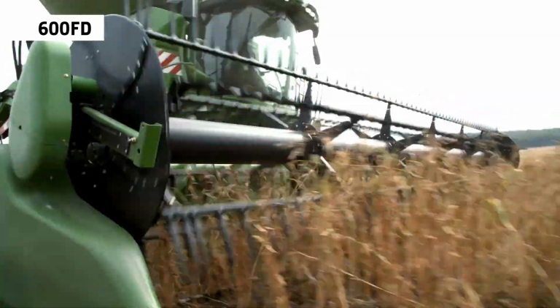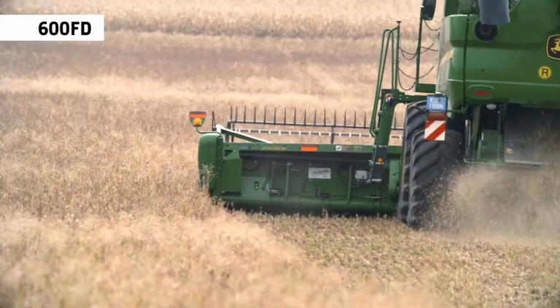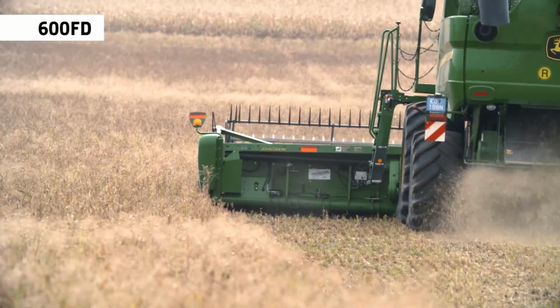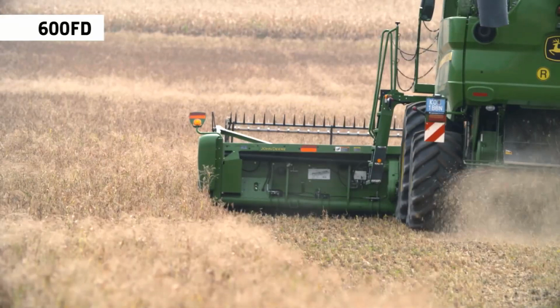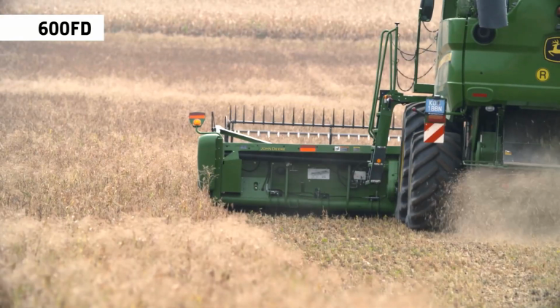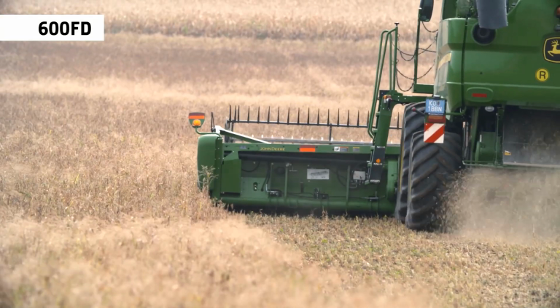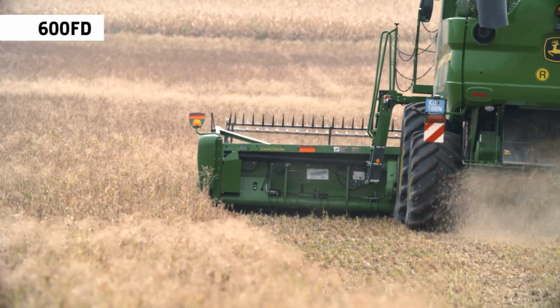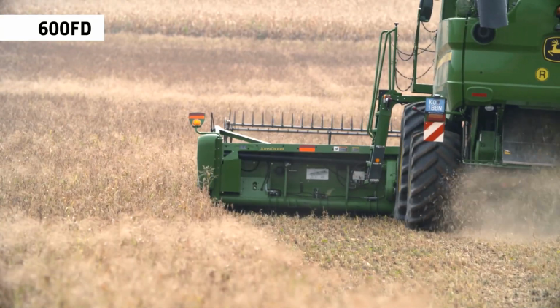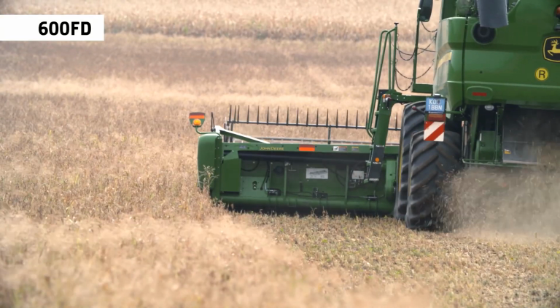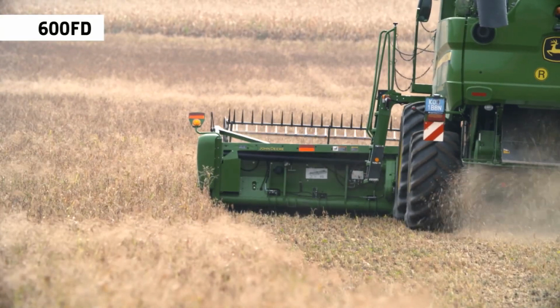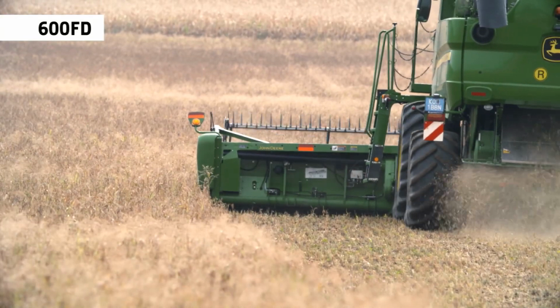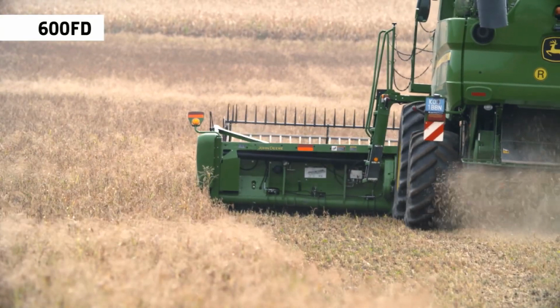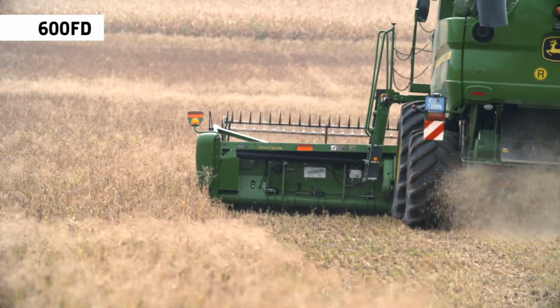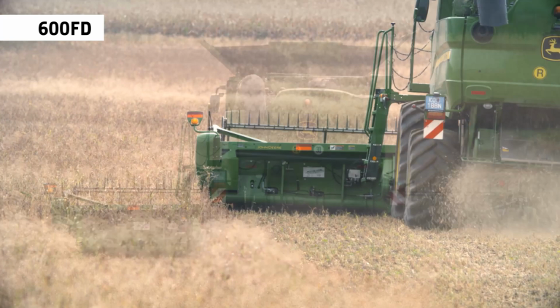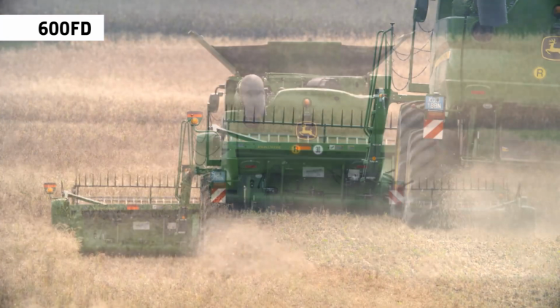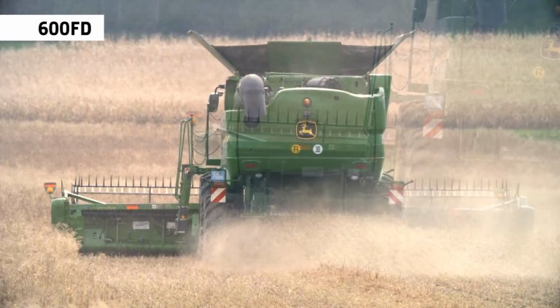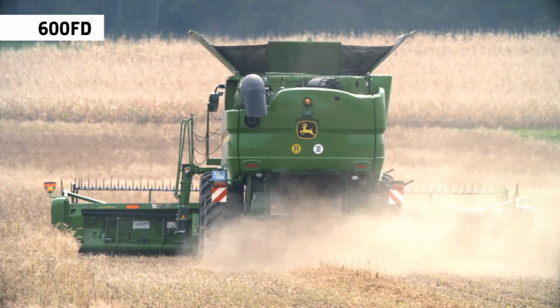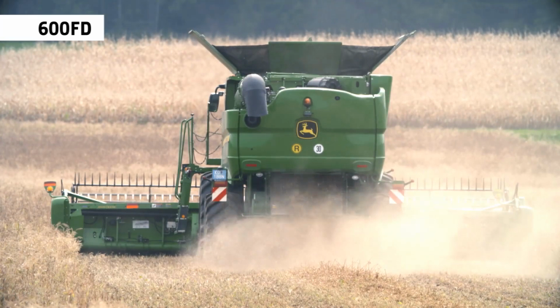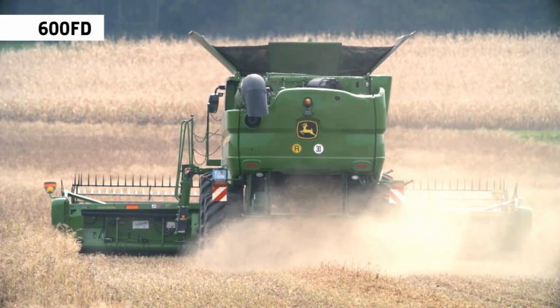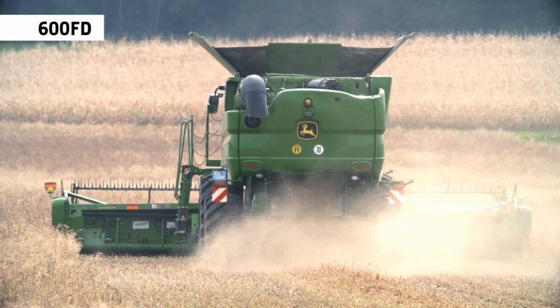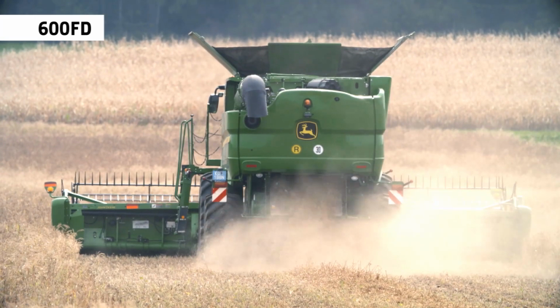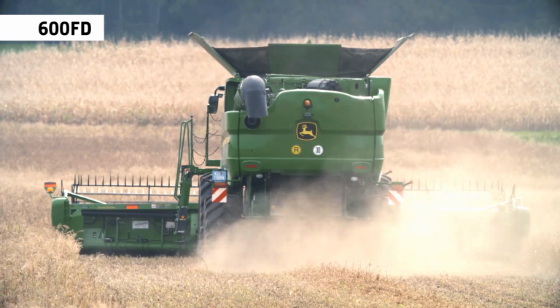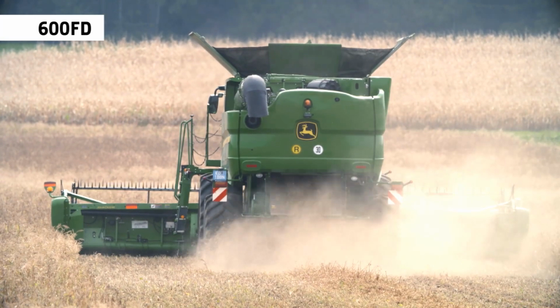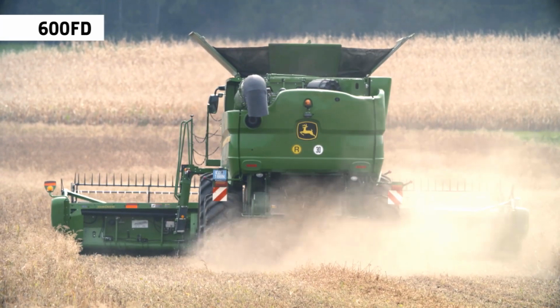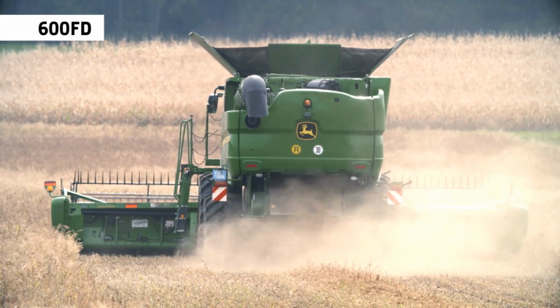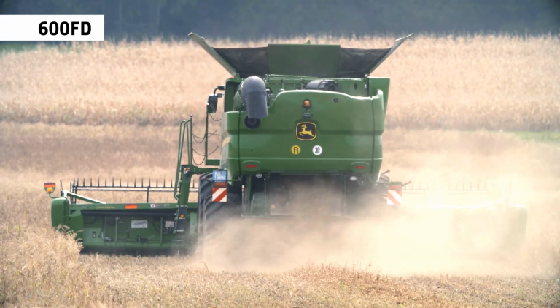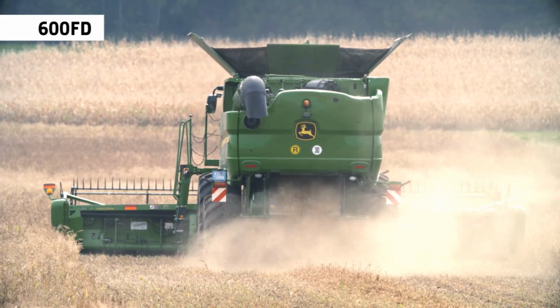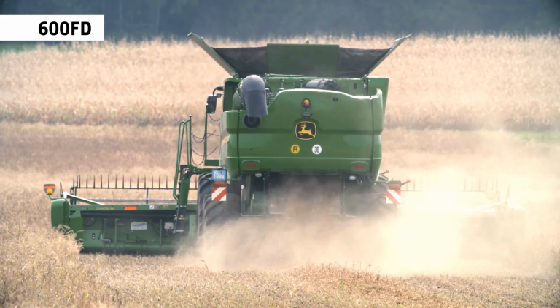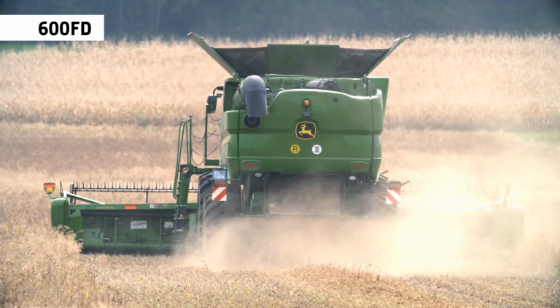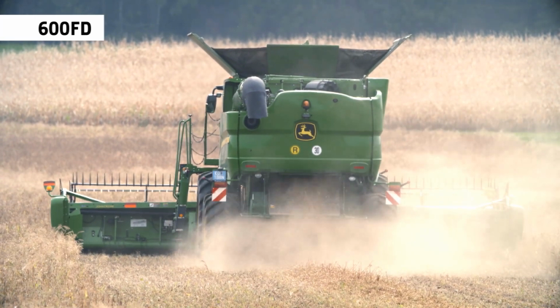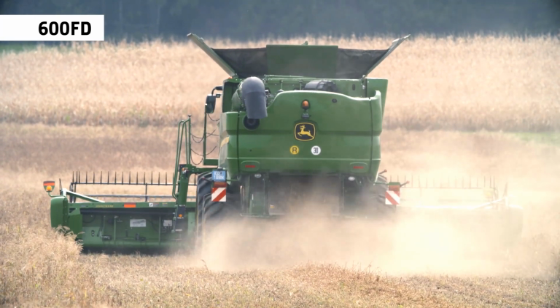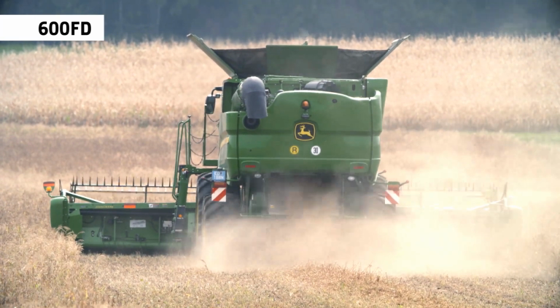You can change the amount of weight on the cutter bar to match soft or hard soil conditions while you cut.